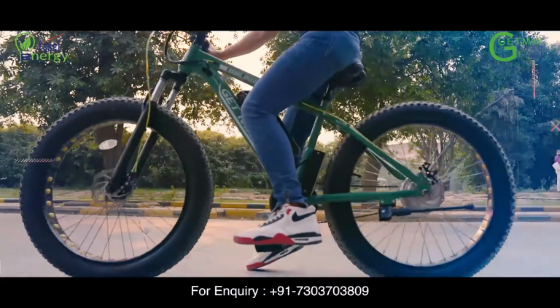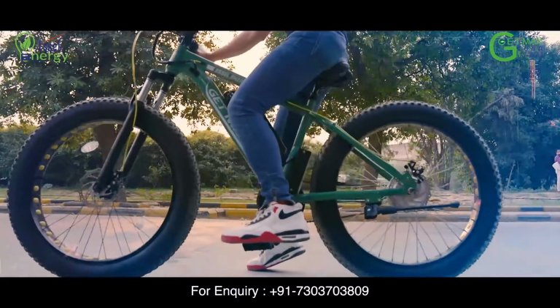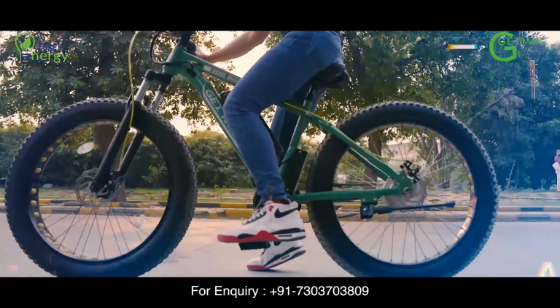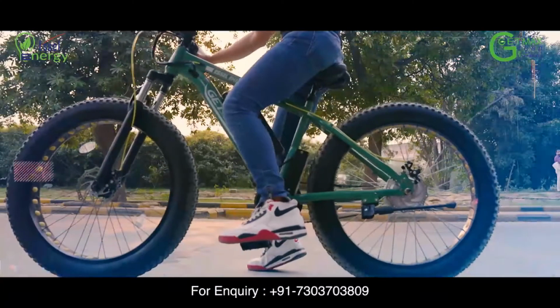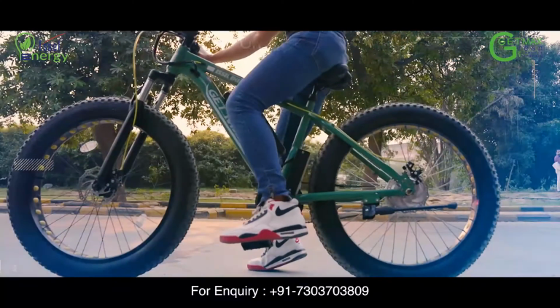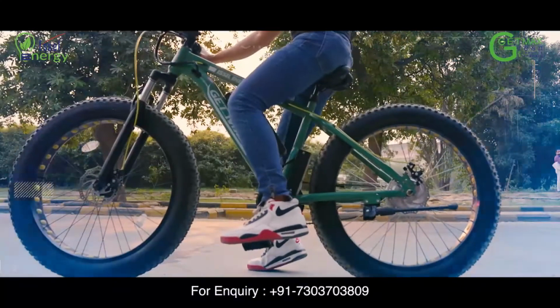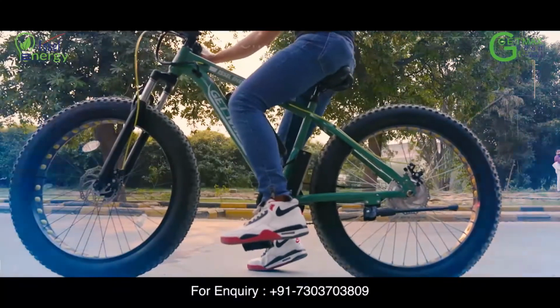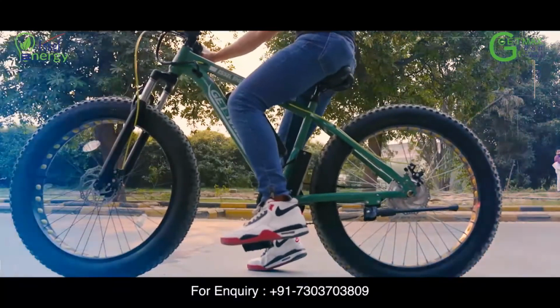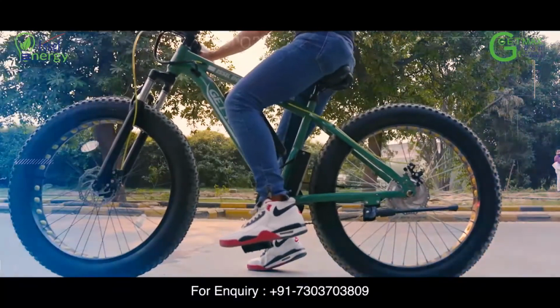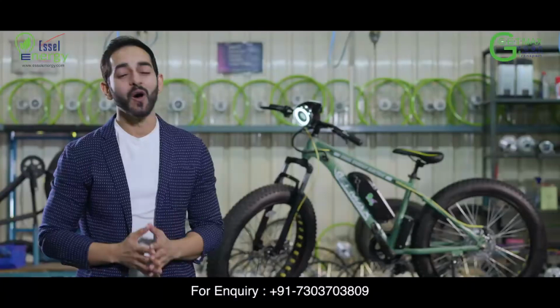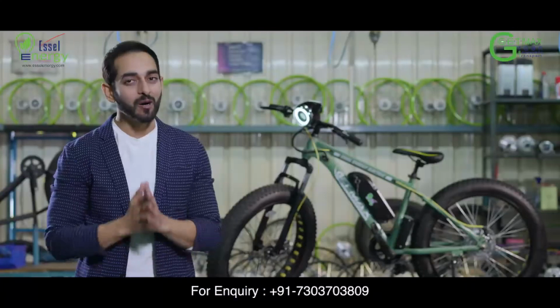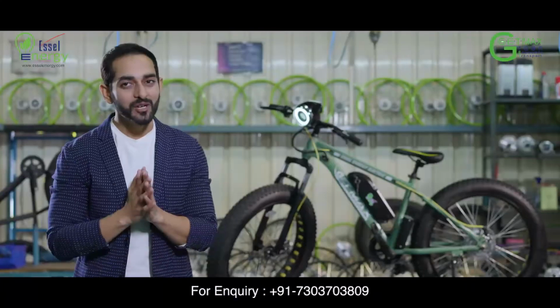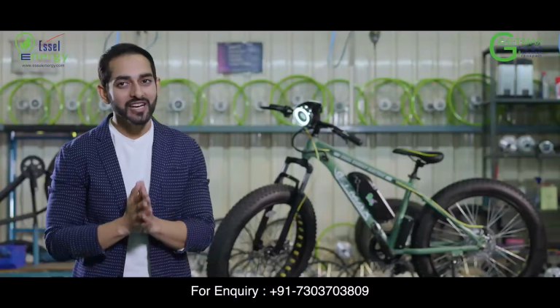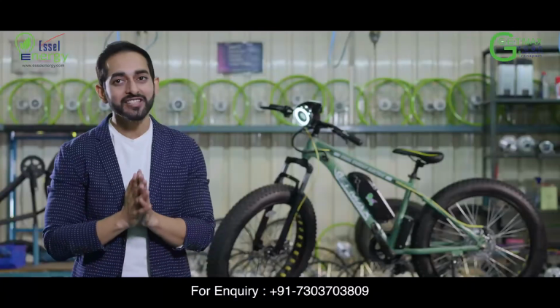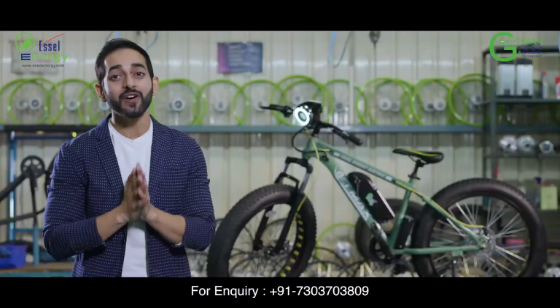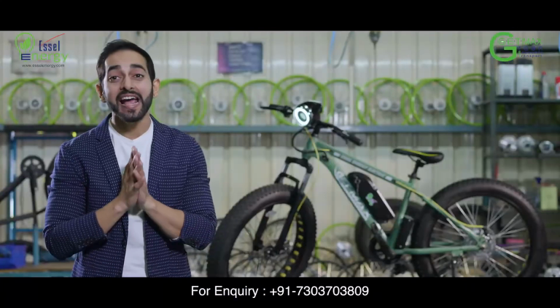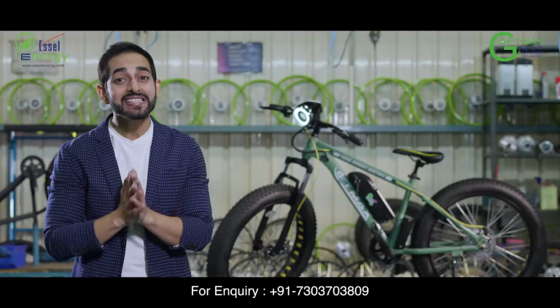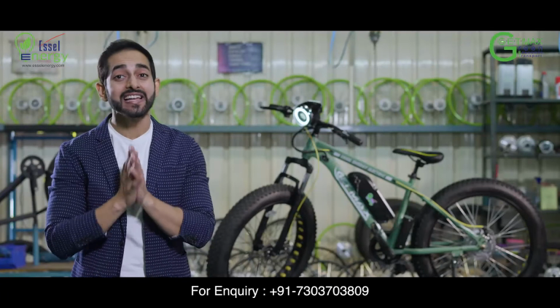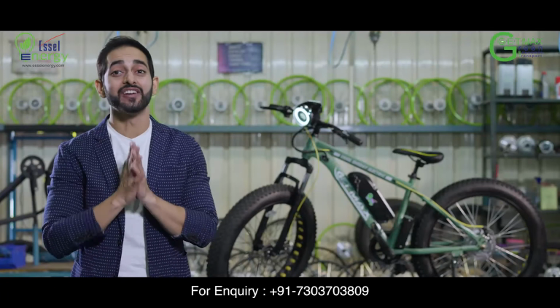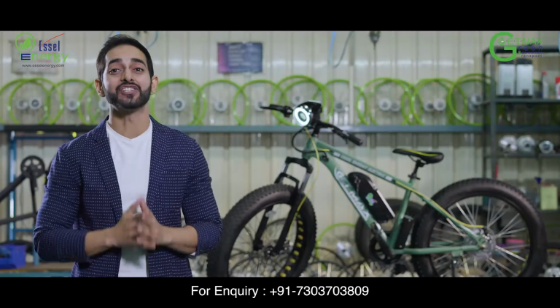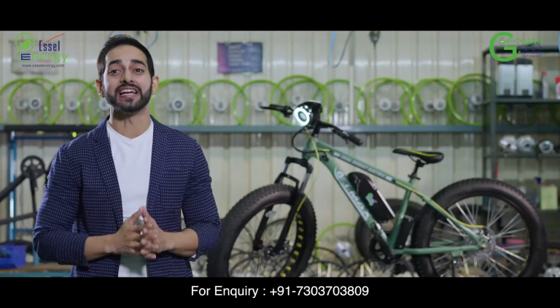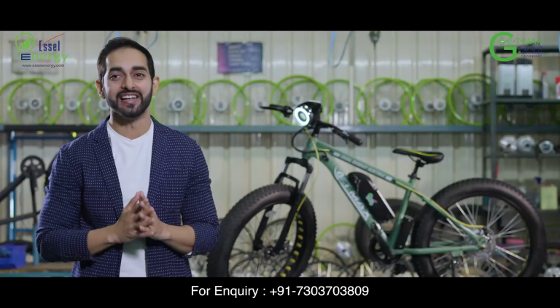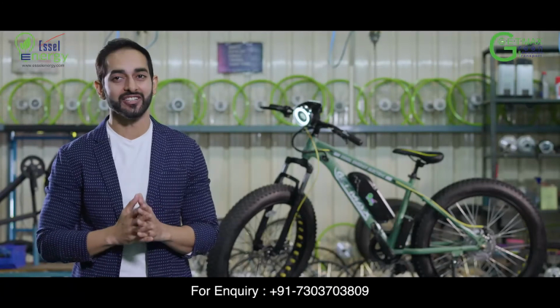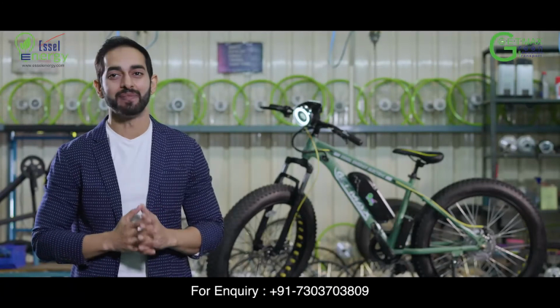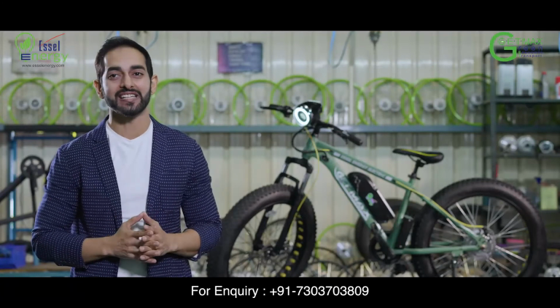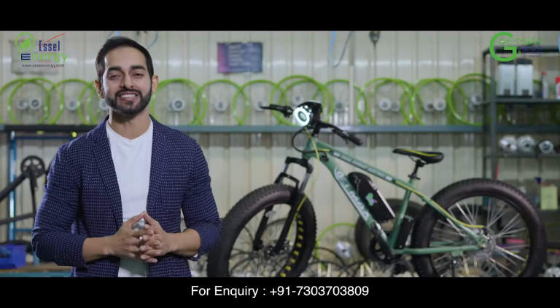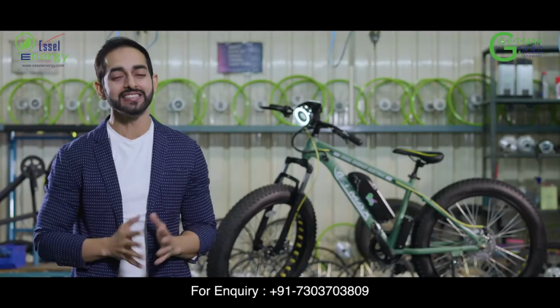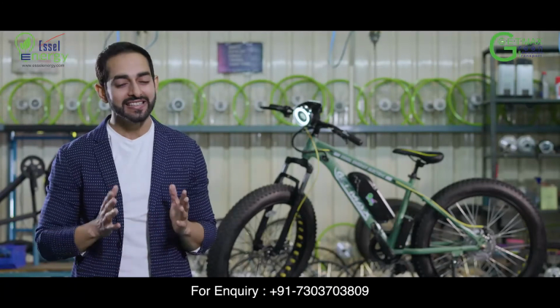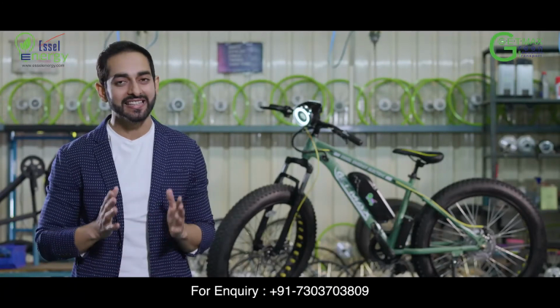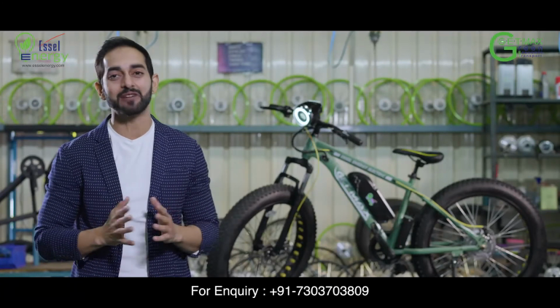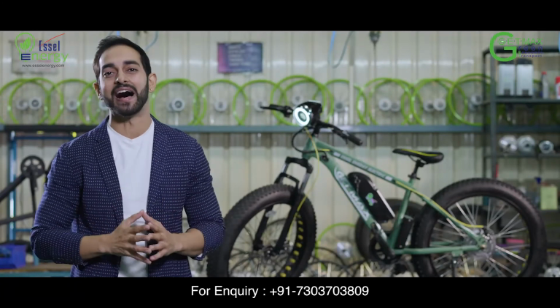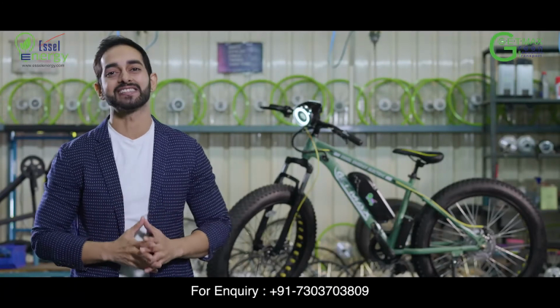Congratulations on purchasing your SL Energy electric bicycle, GetMAX!